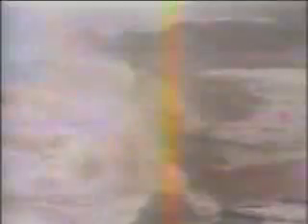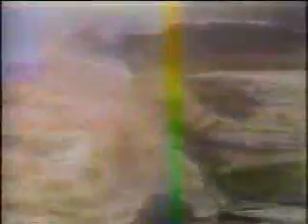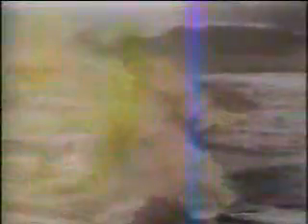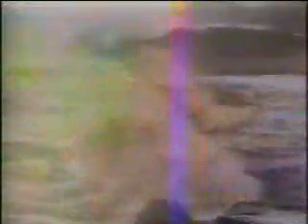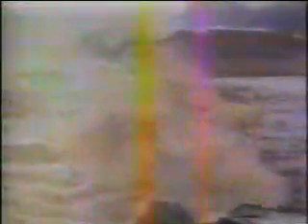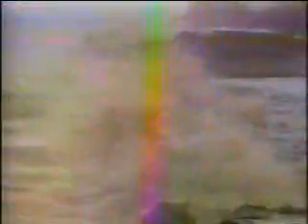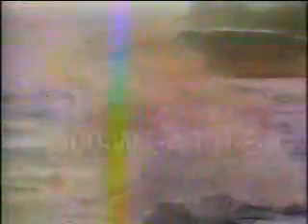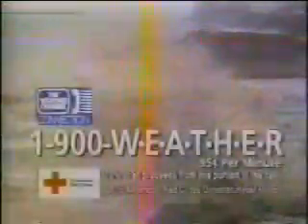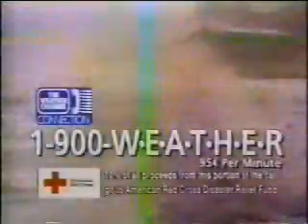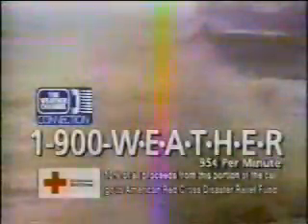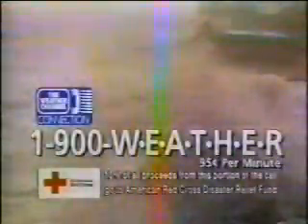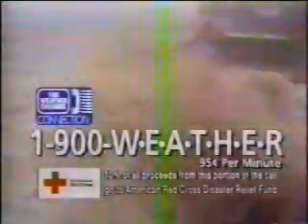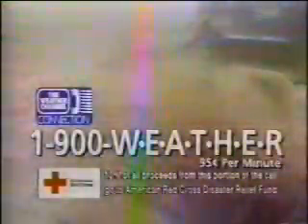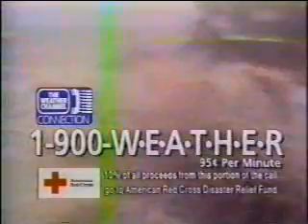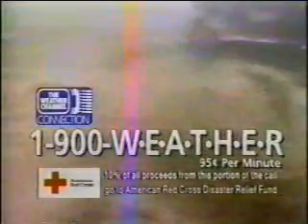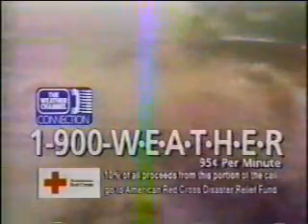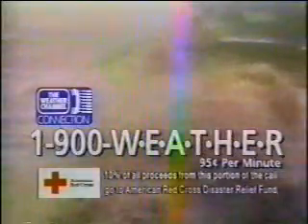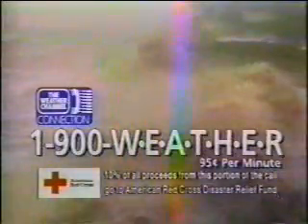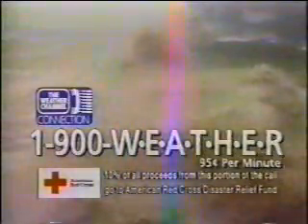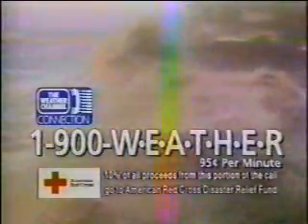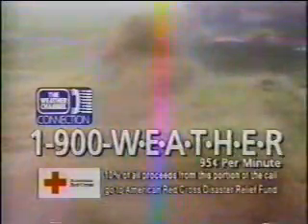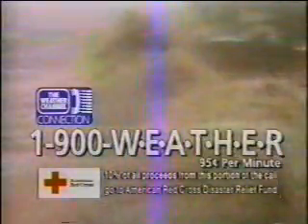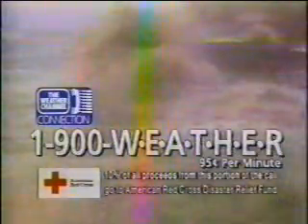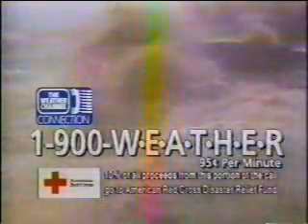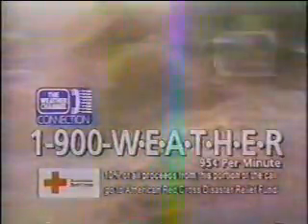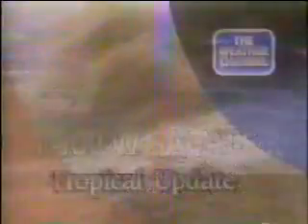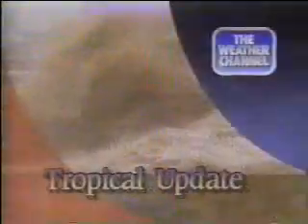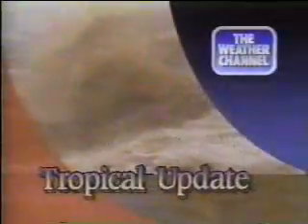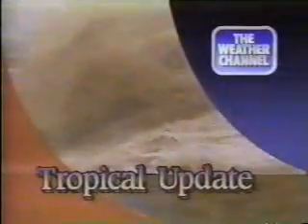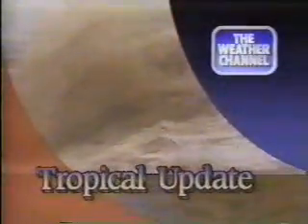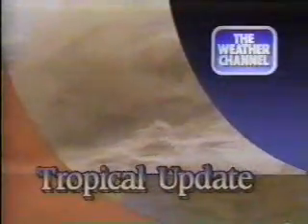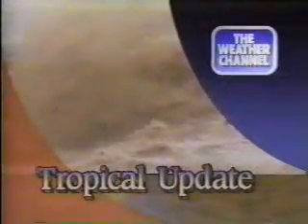Get detail reports on threatening weather by calling 1-900-WEATHER, 95 cents a minute. Now, here's the tropical update.